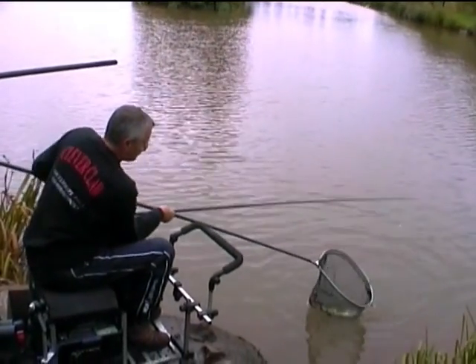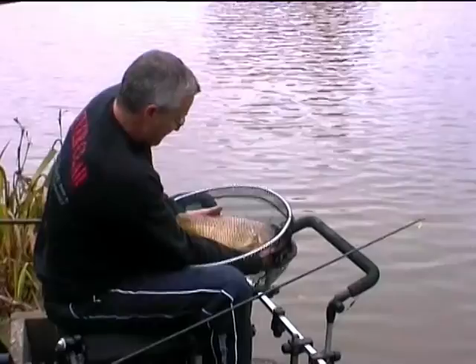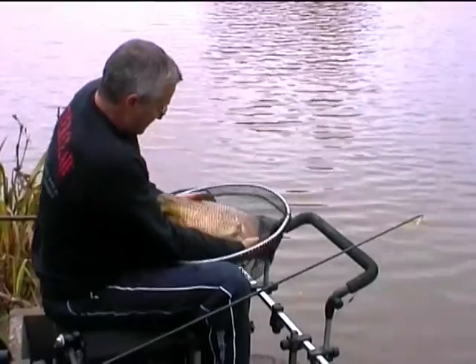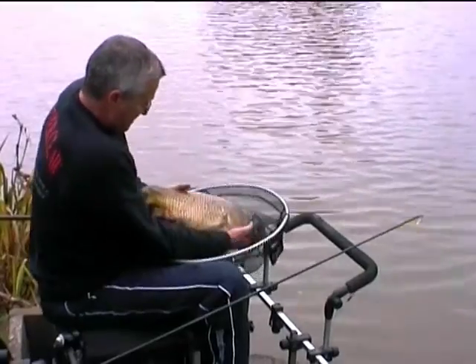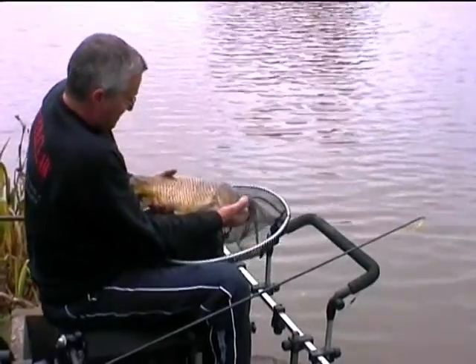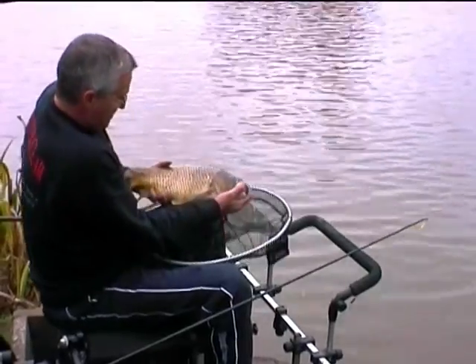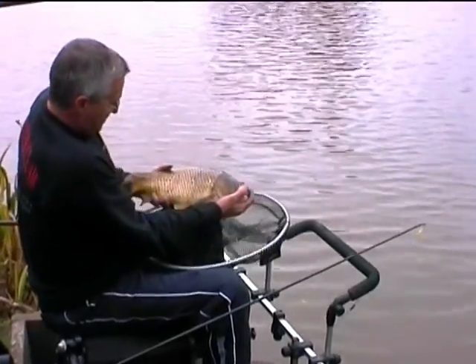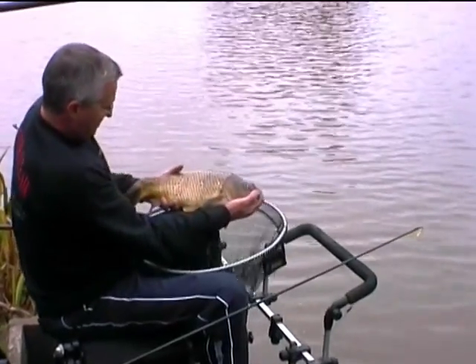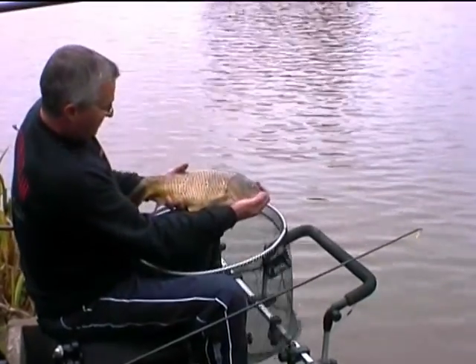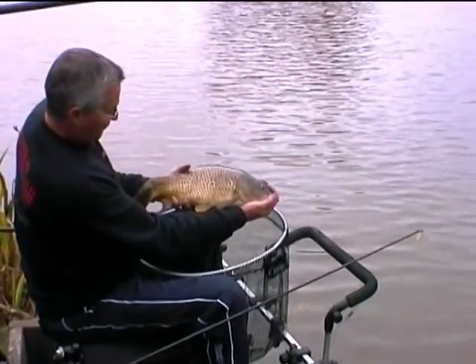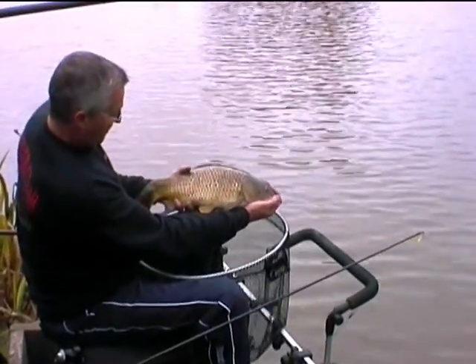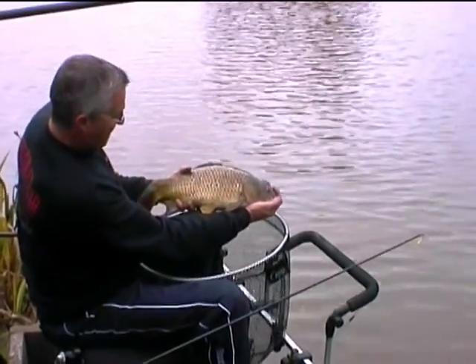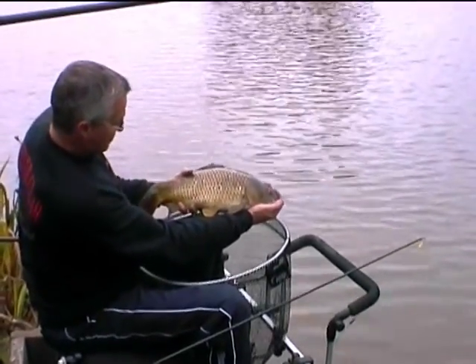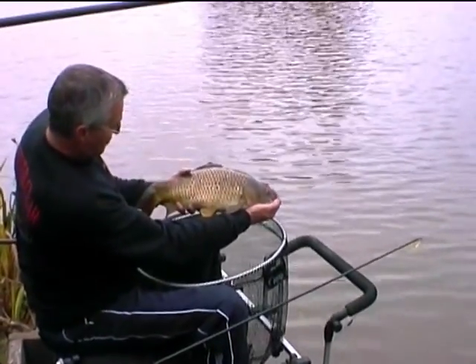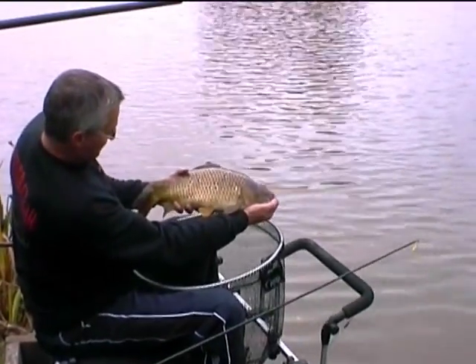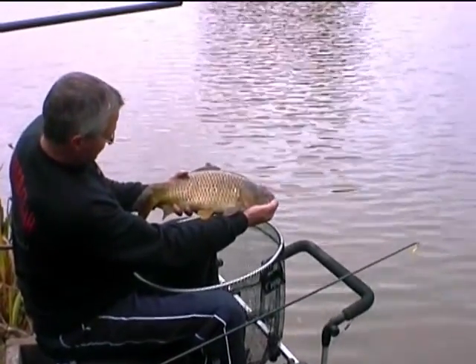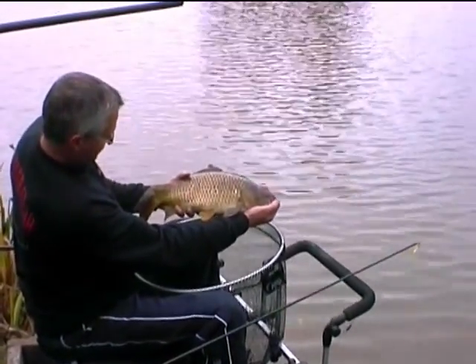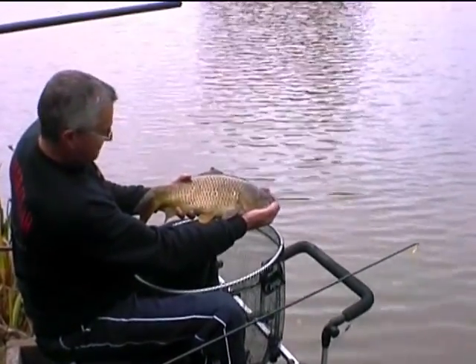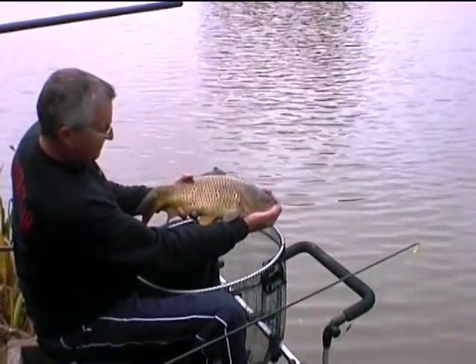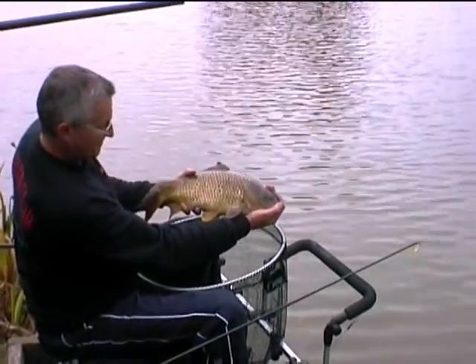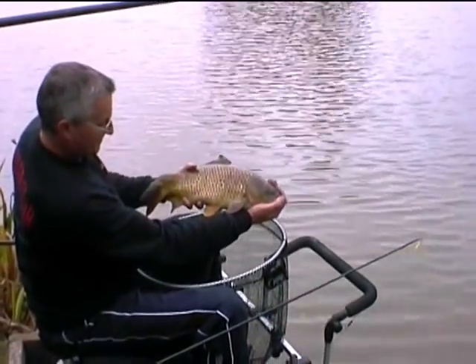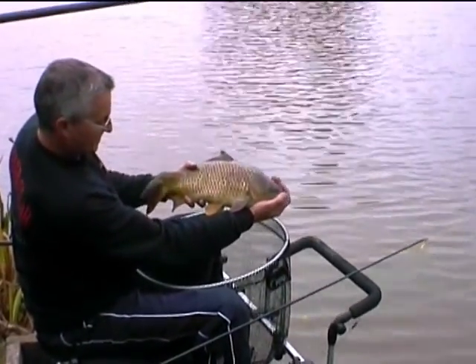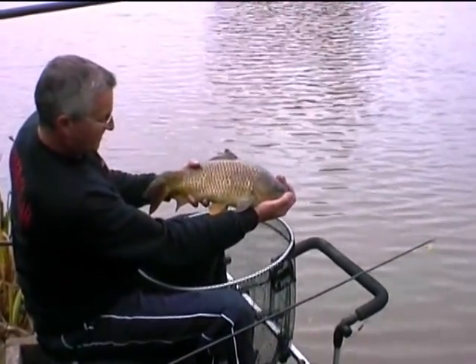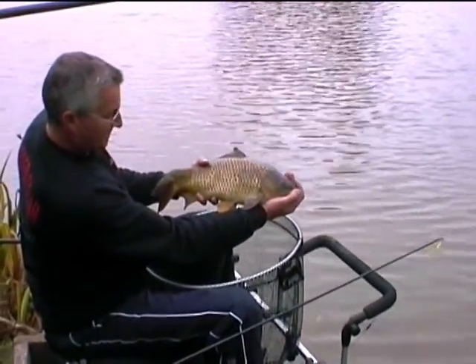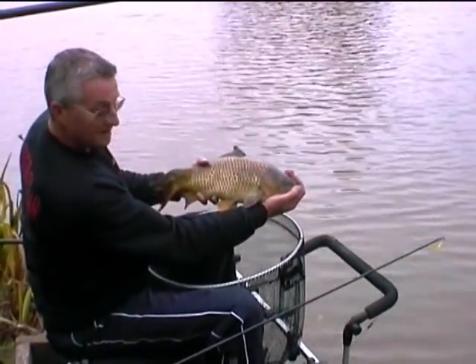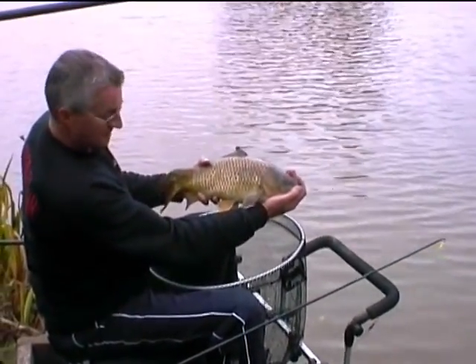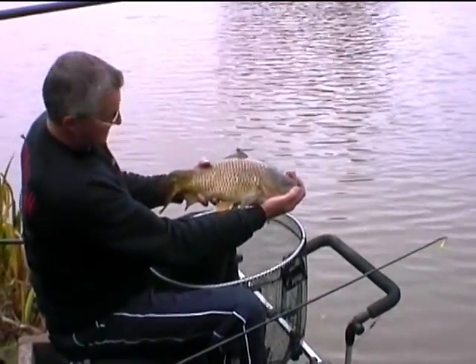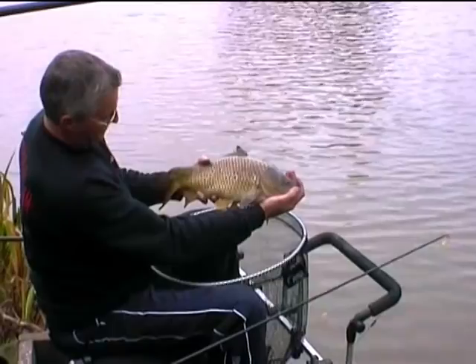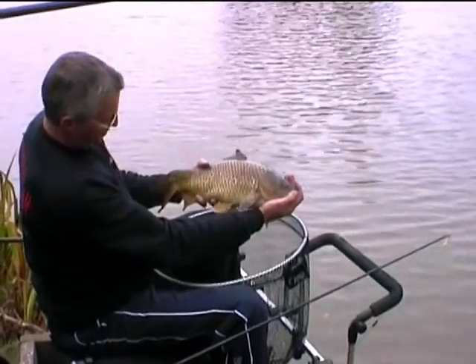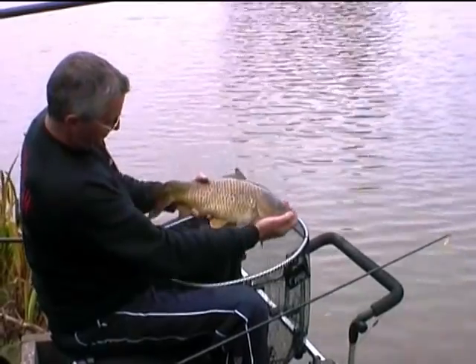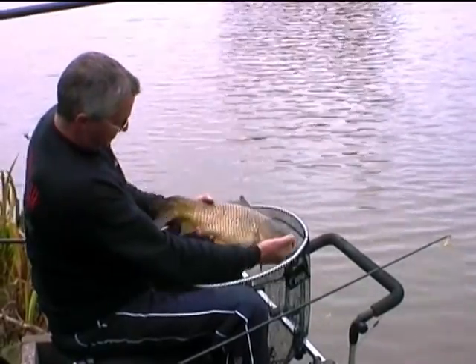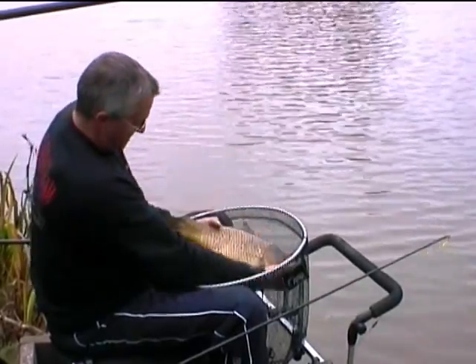Oh no no, four or five pound common. Okay, pop him straight back in.